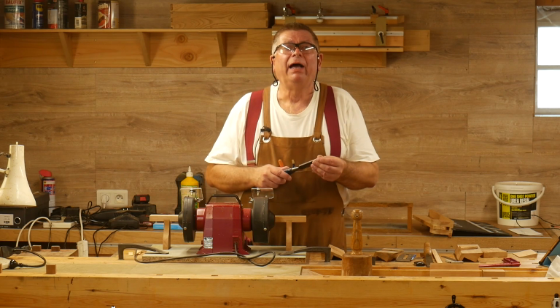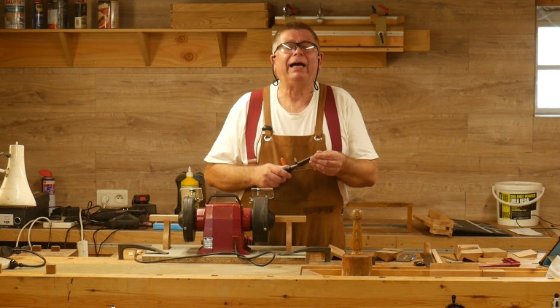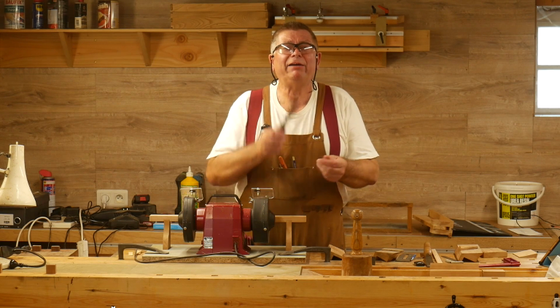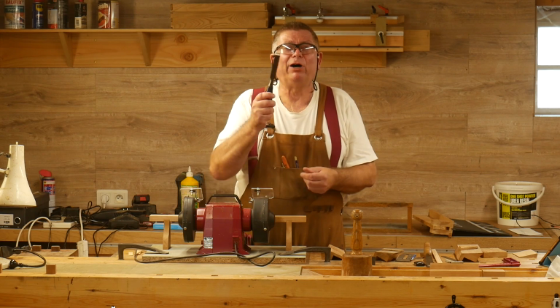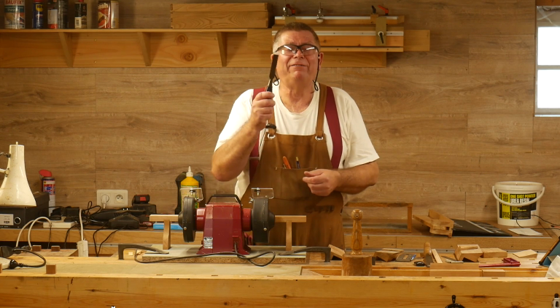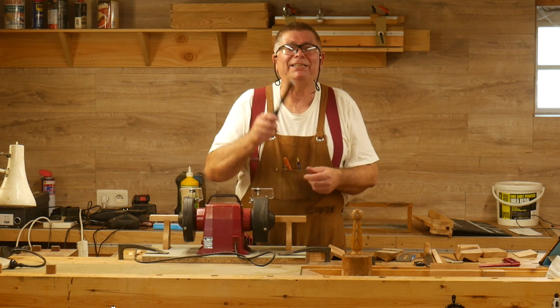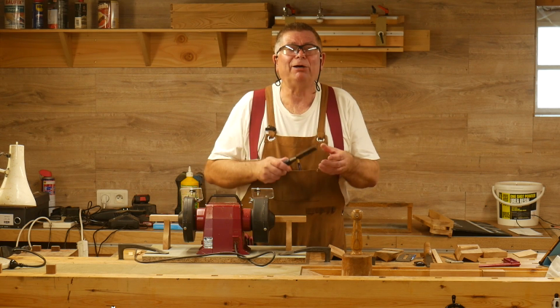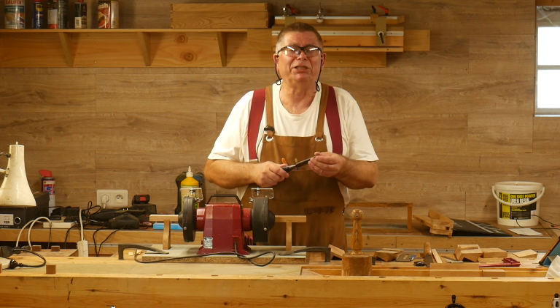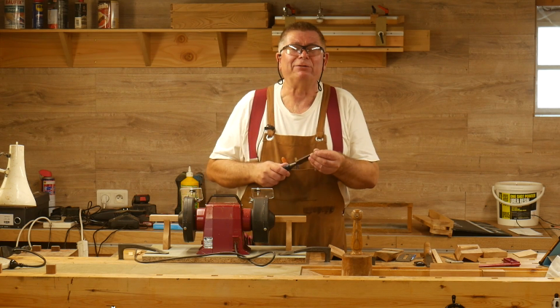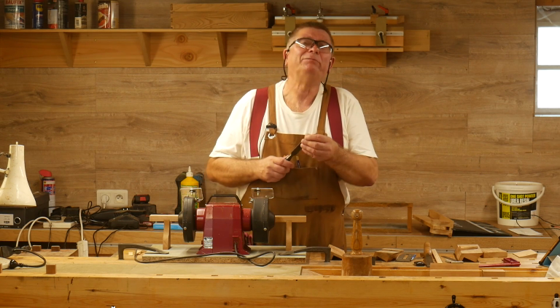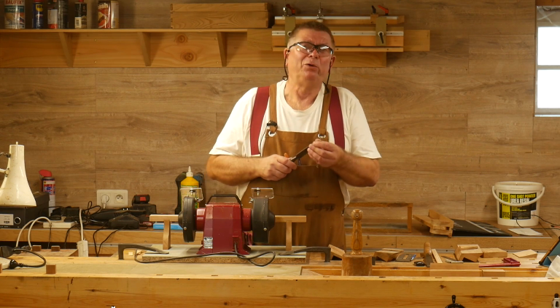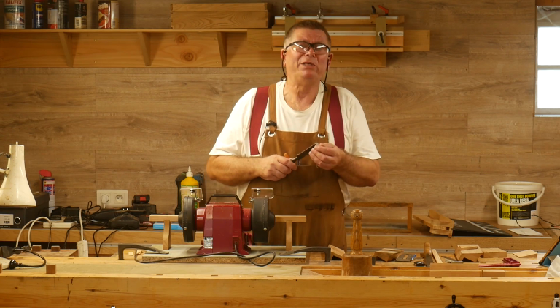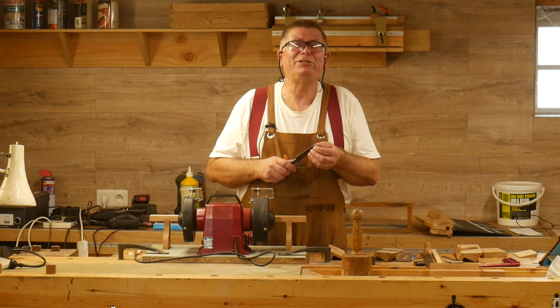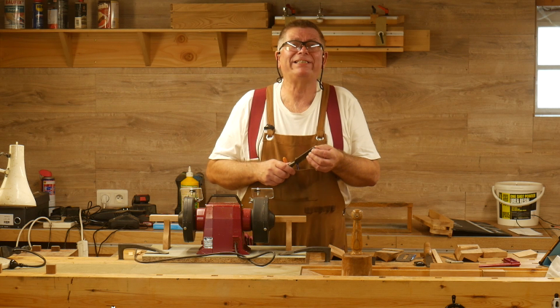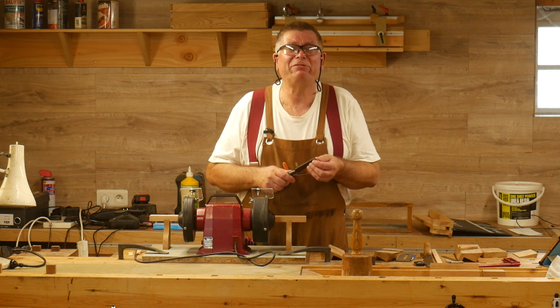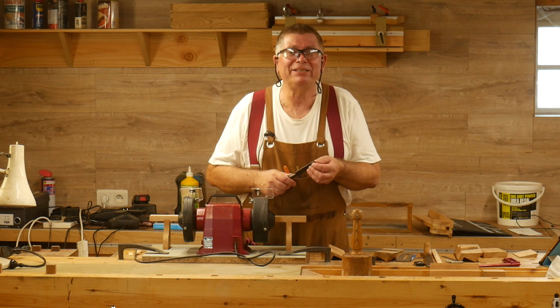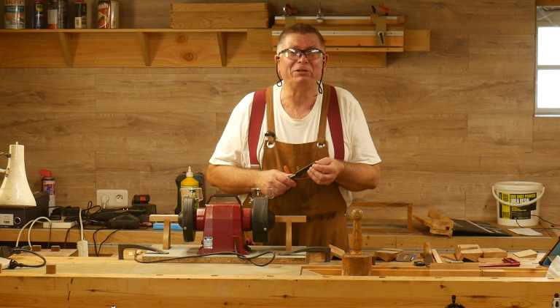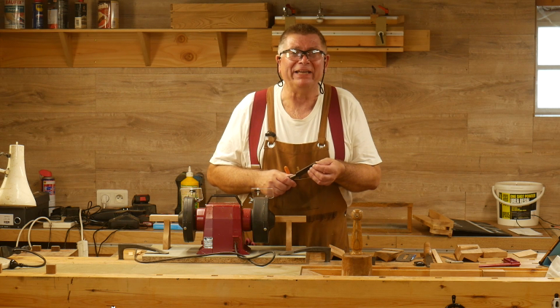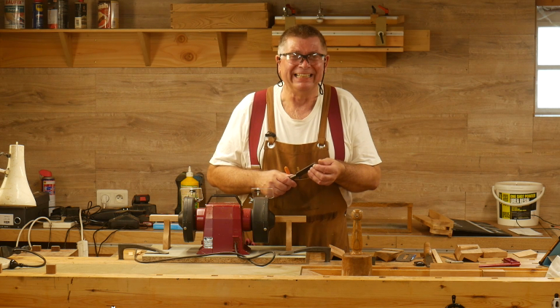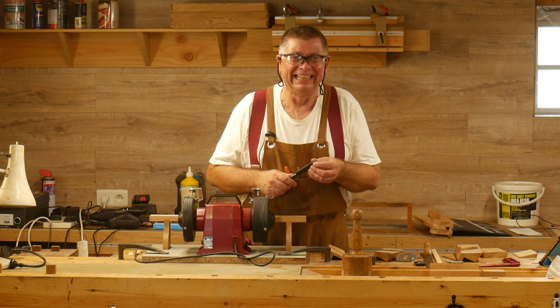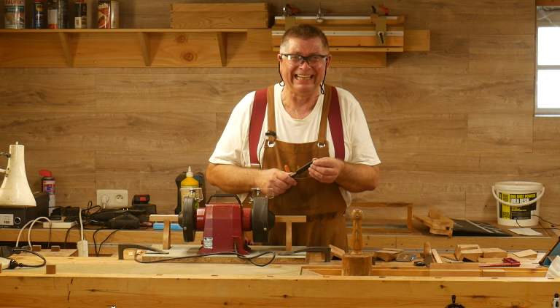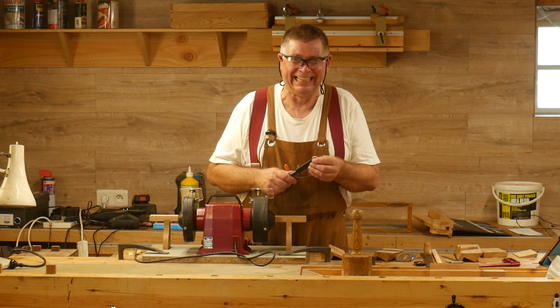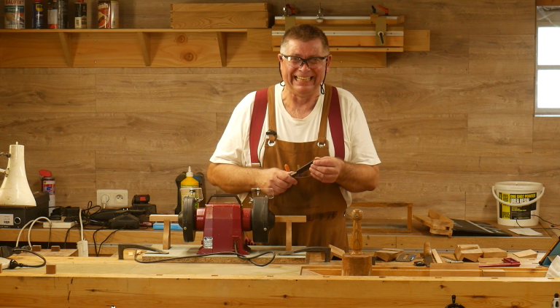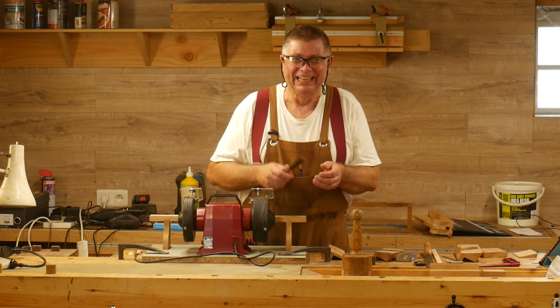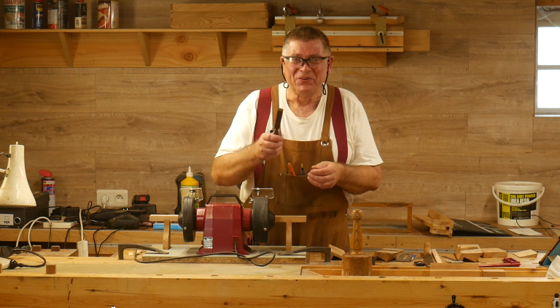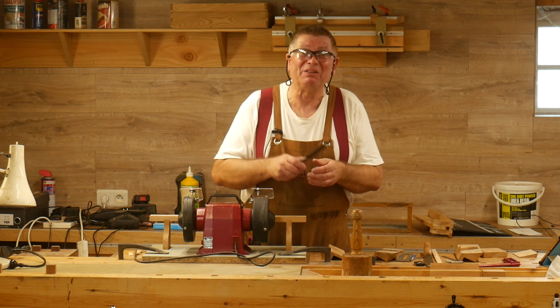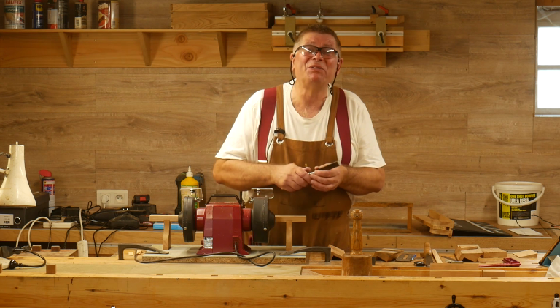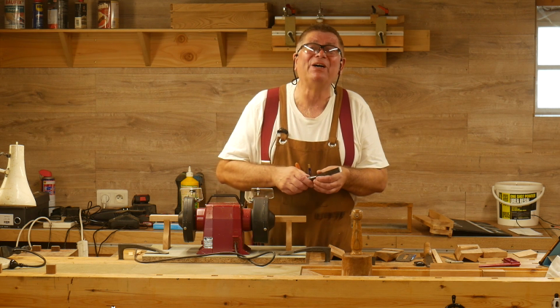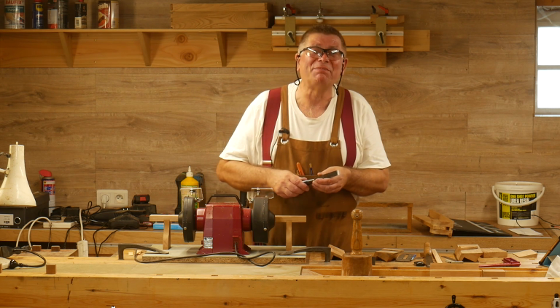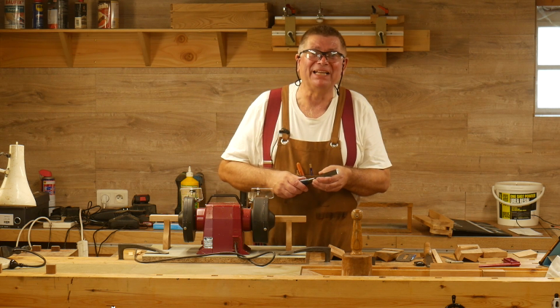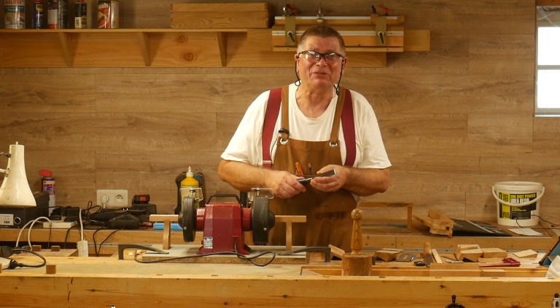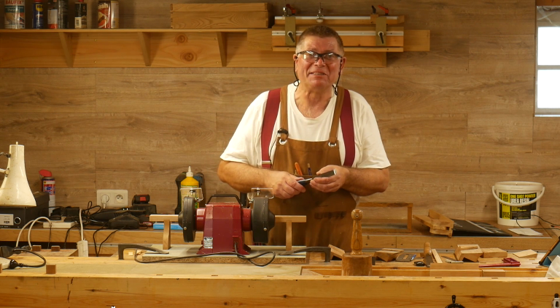I have got a very sharp chisel, which is just how things should be. Welcome to Workshop Essentials.